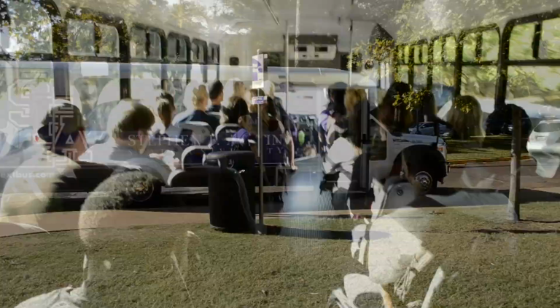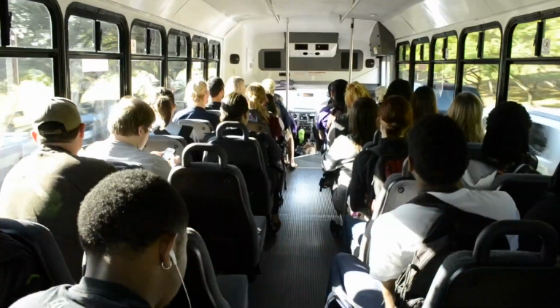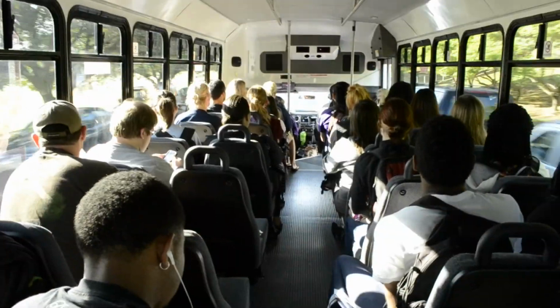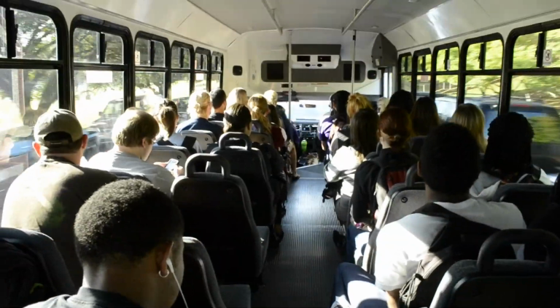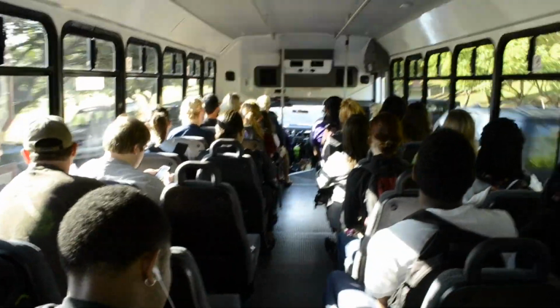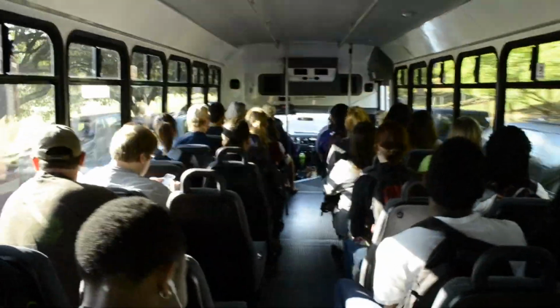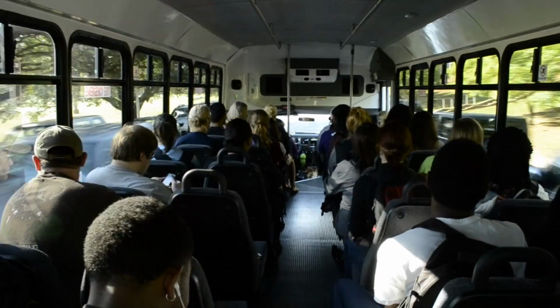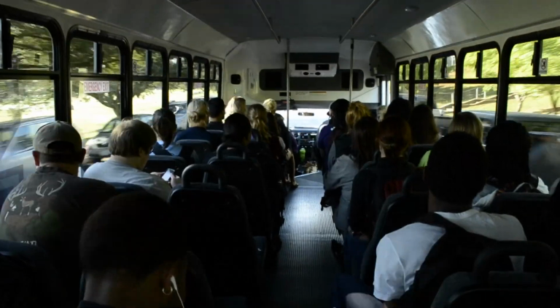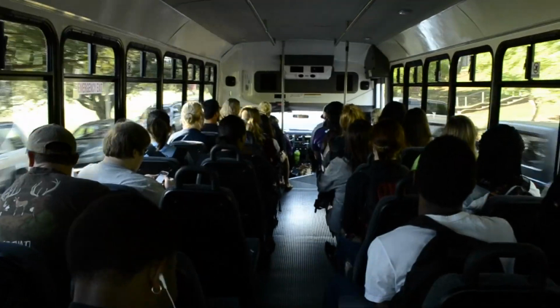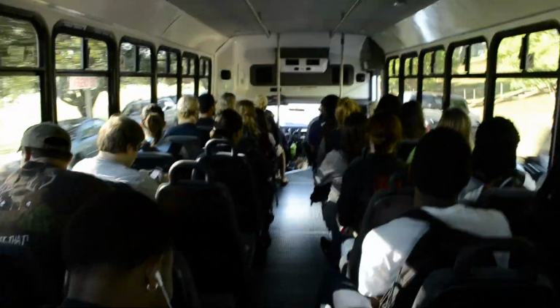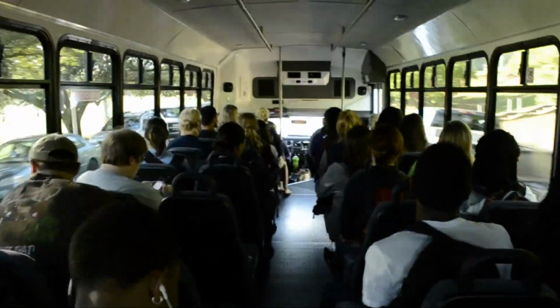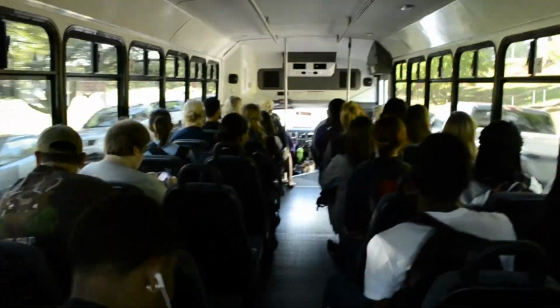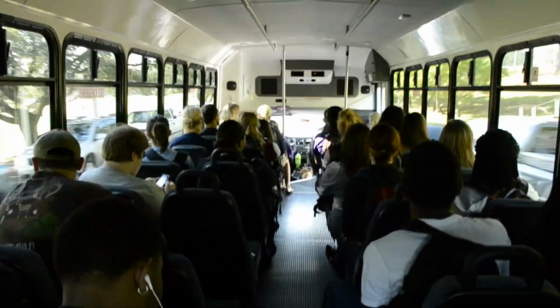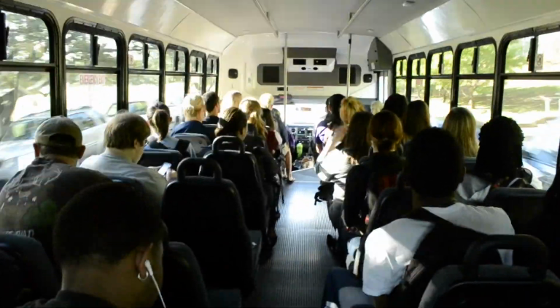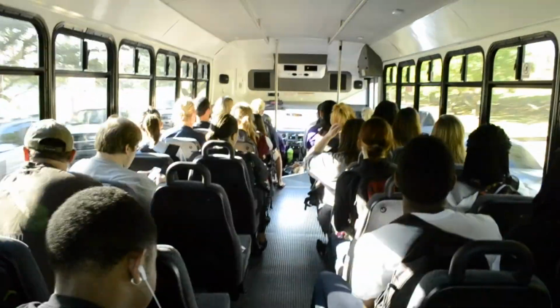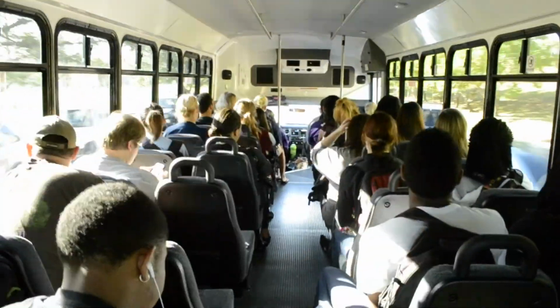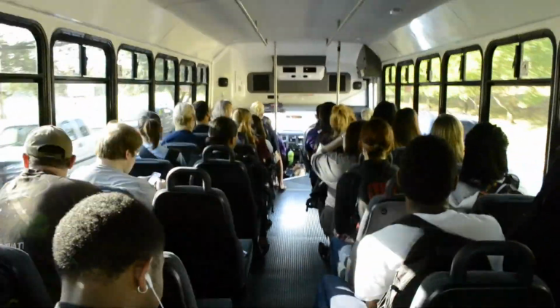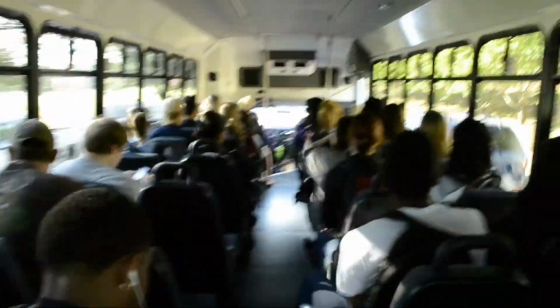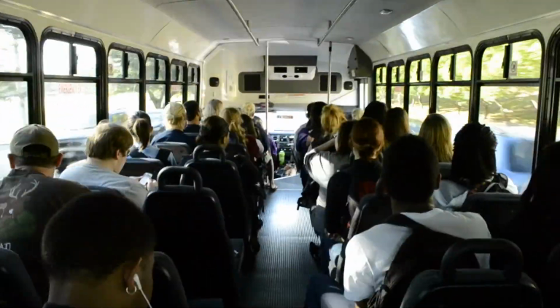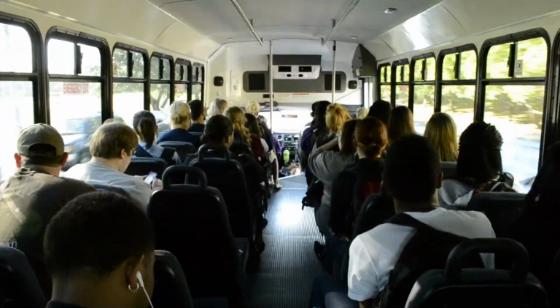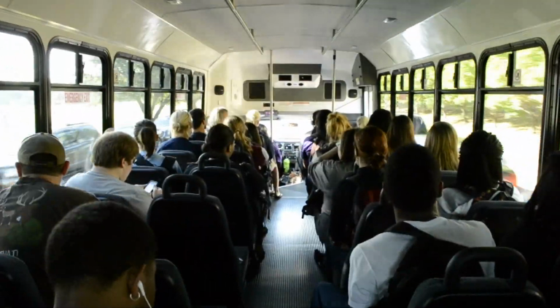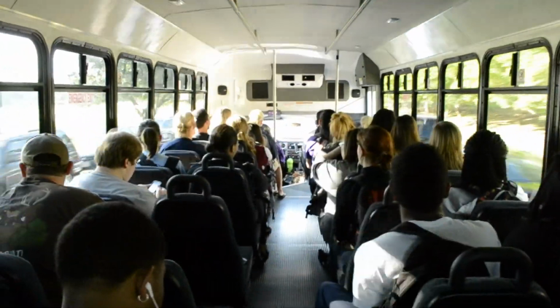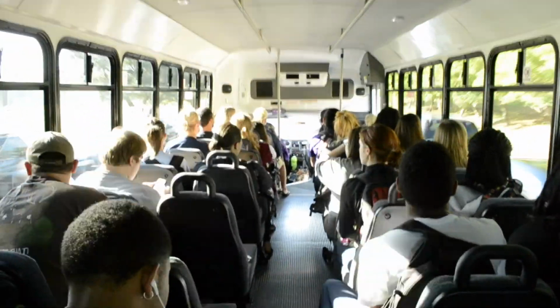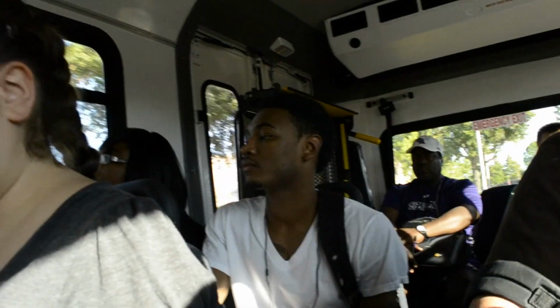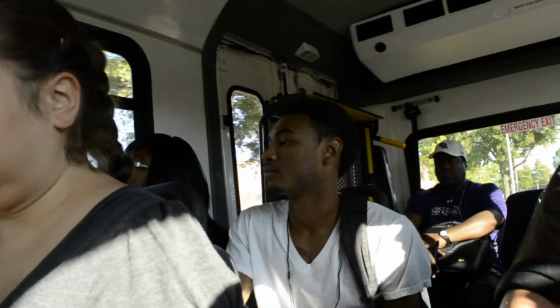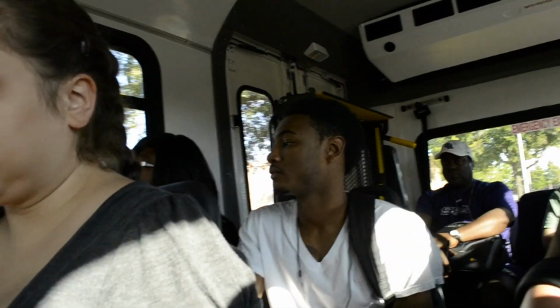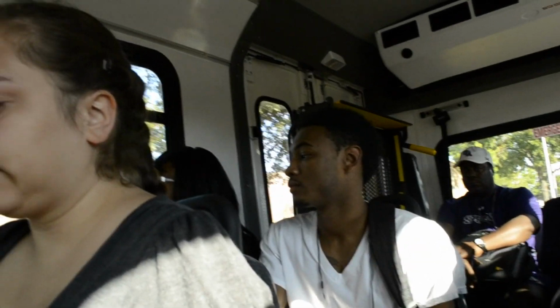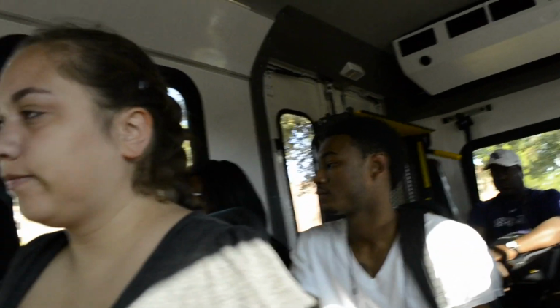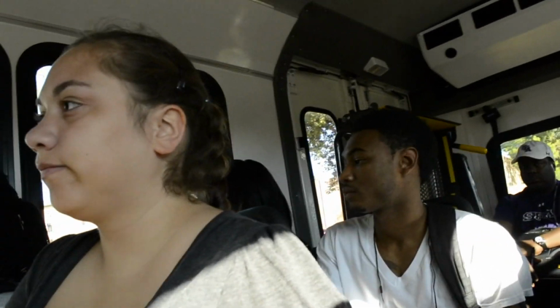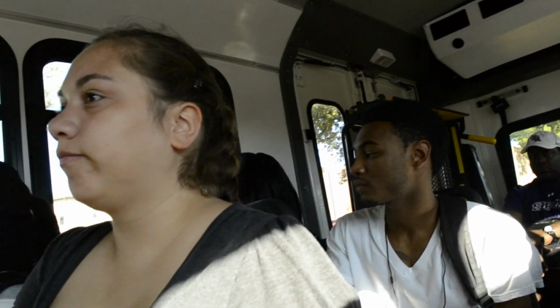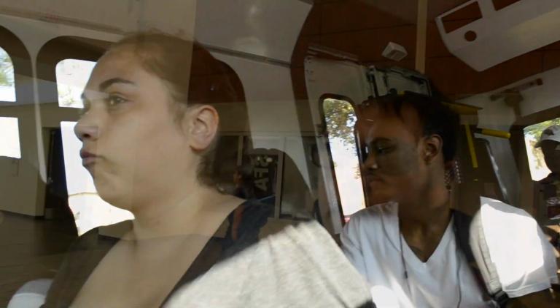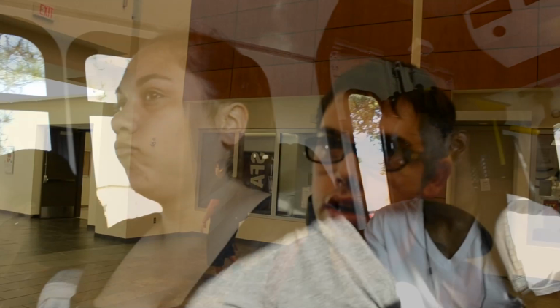The shuttle buses now also take students to class, the library, the dorms, the parking garage, and even the football fields.